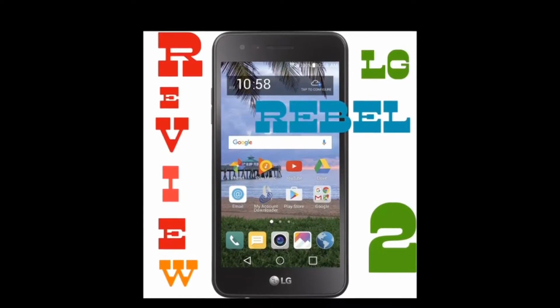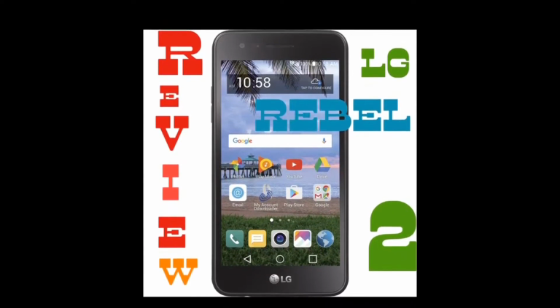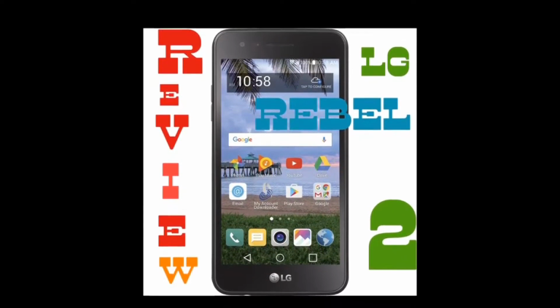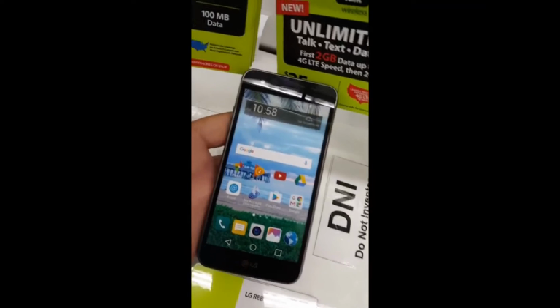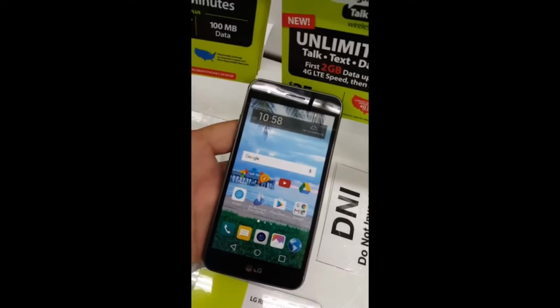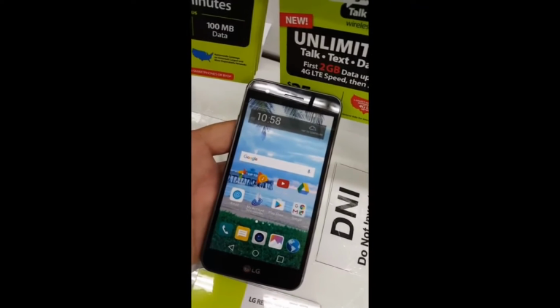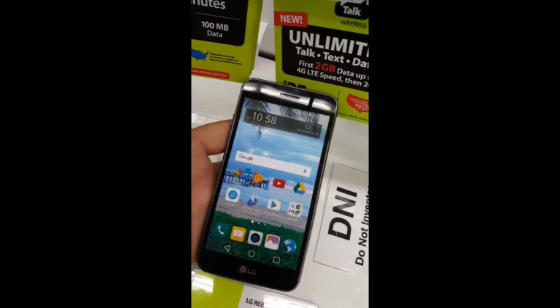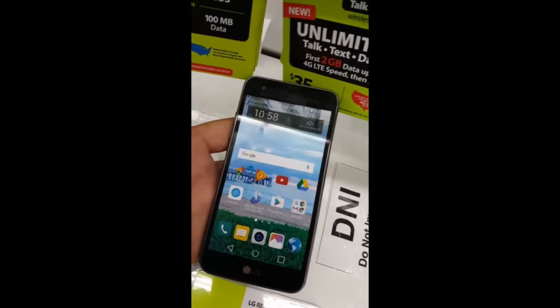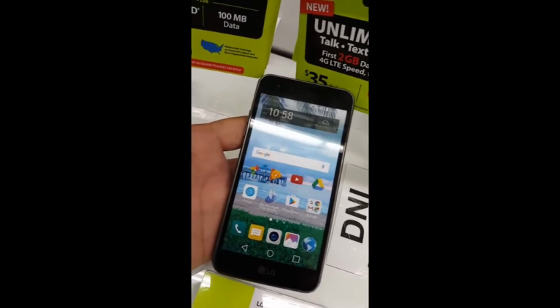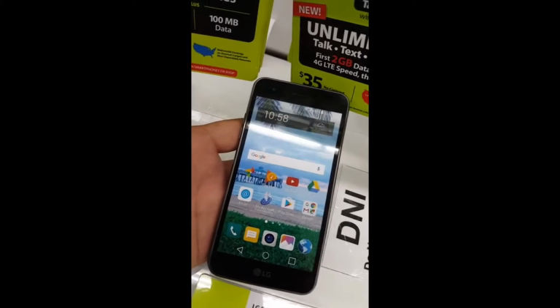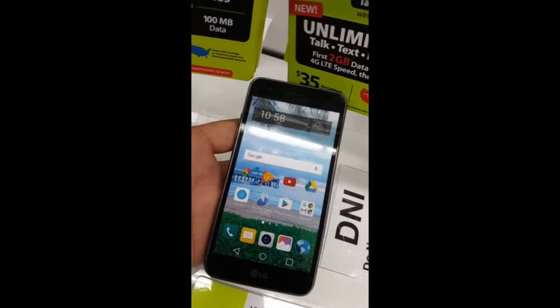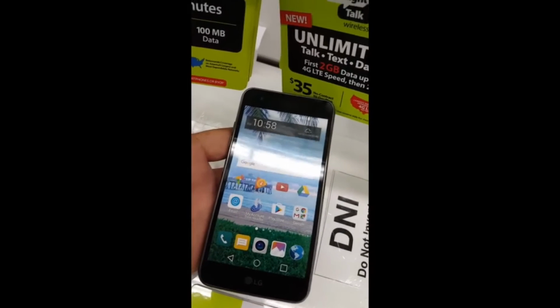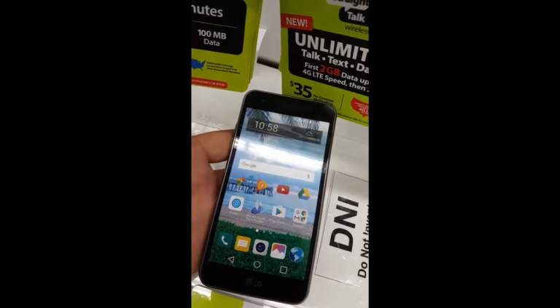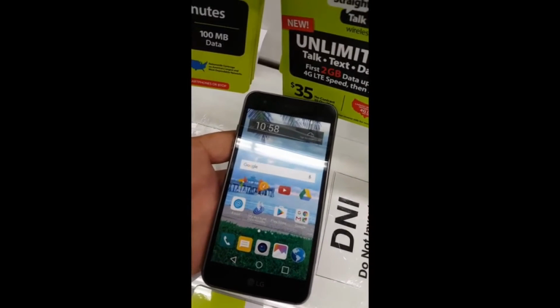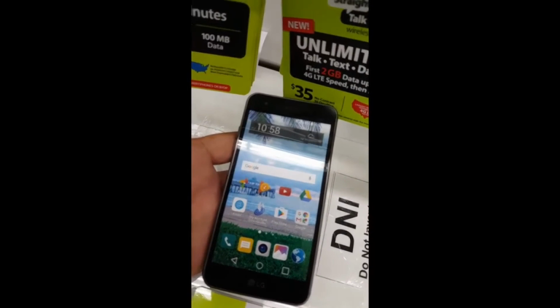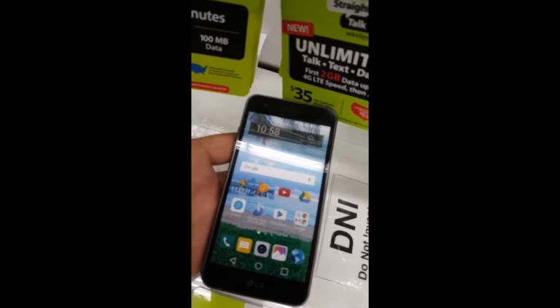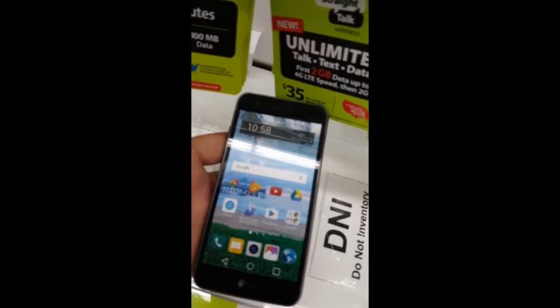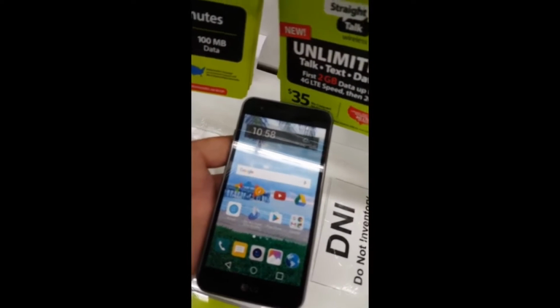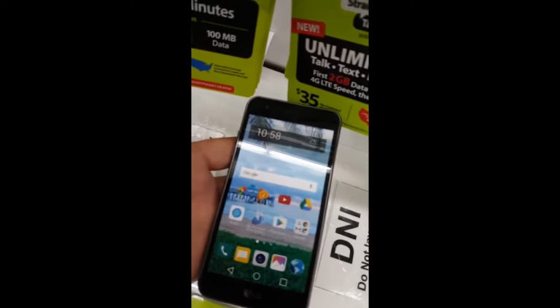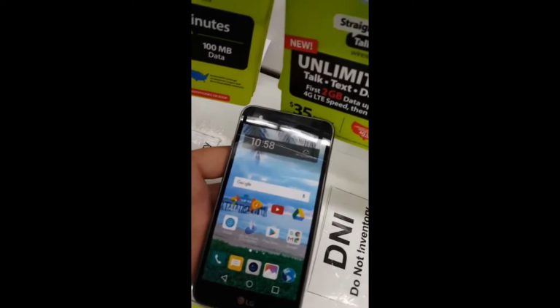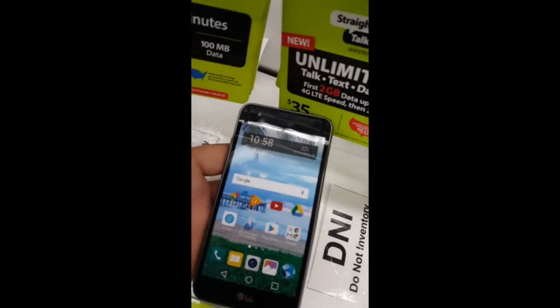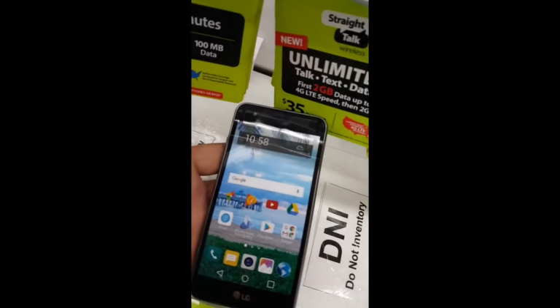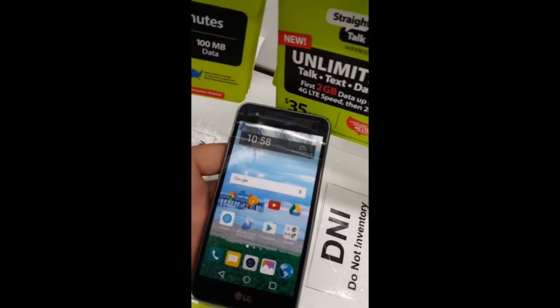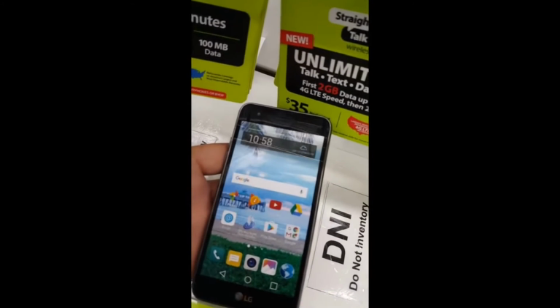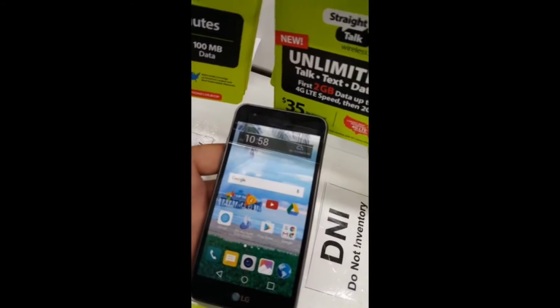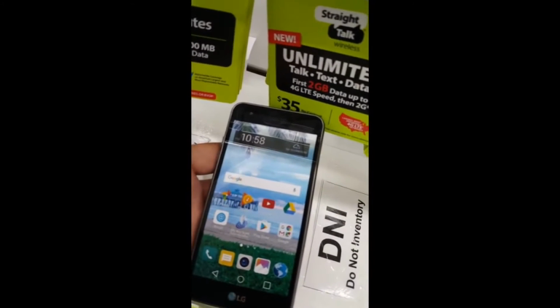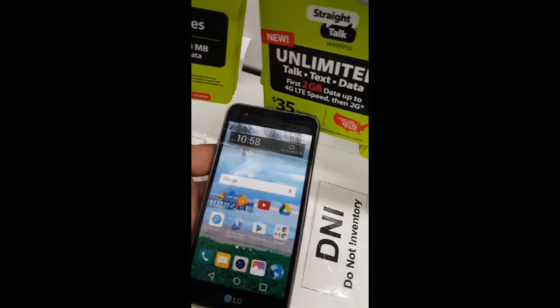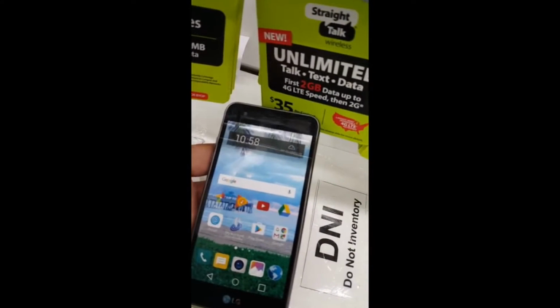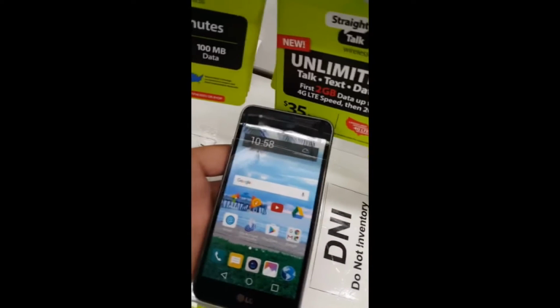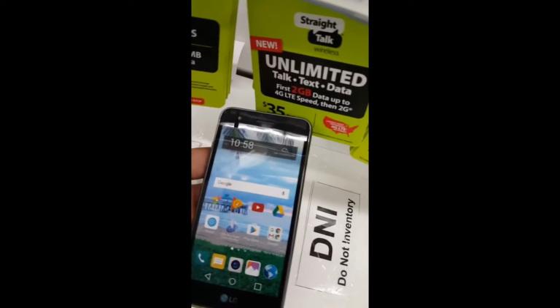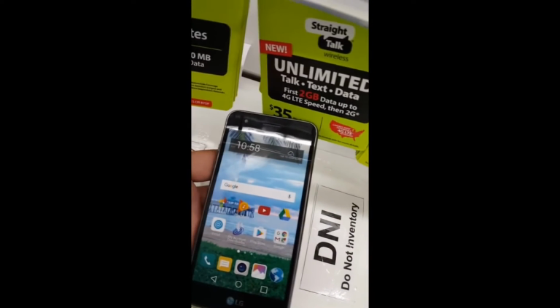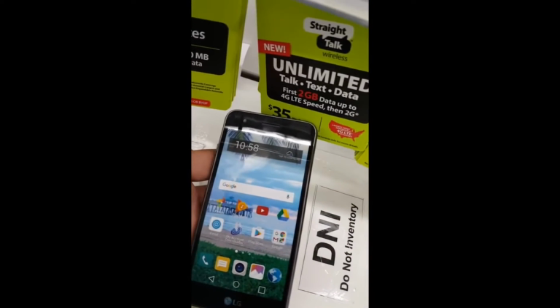Hey guys, what's up? Welcome to my channel. Let's do this review on the LG Rebel 2 LTE smartphone.